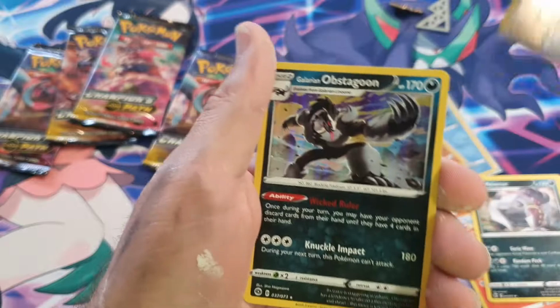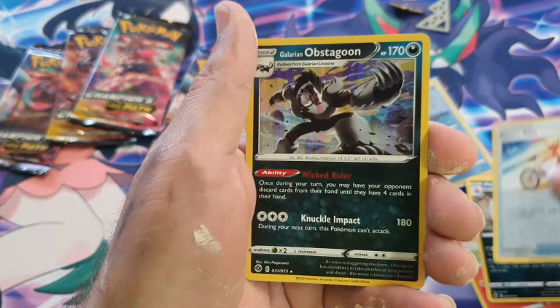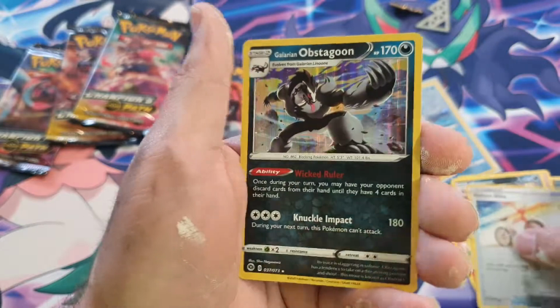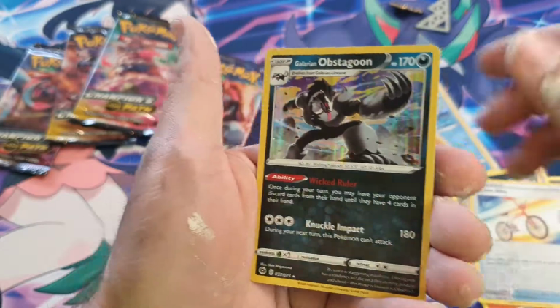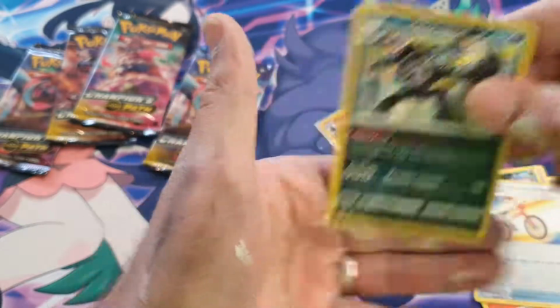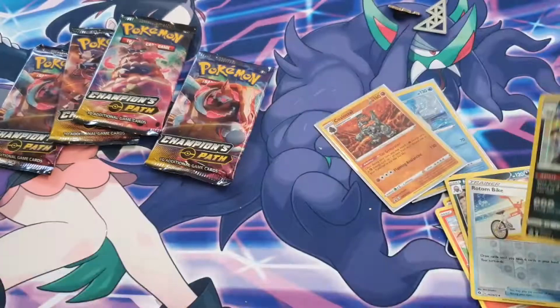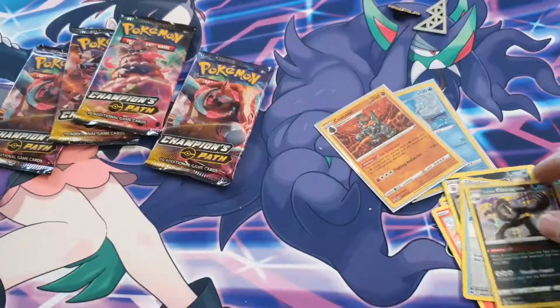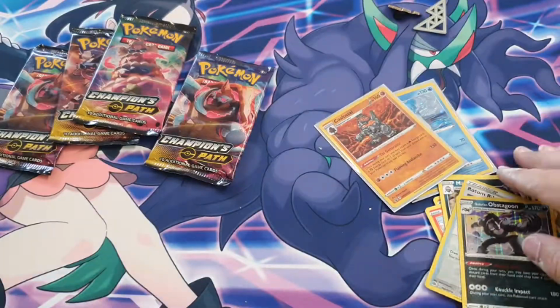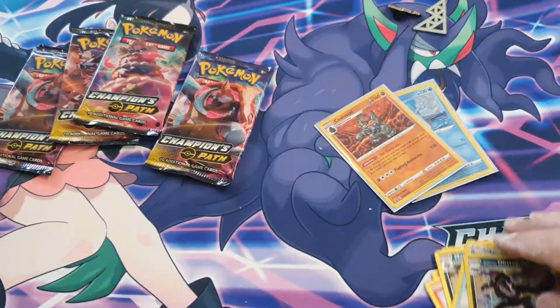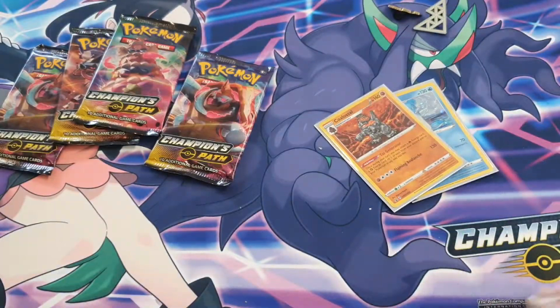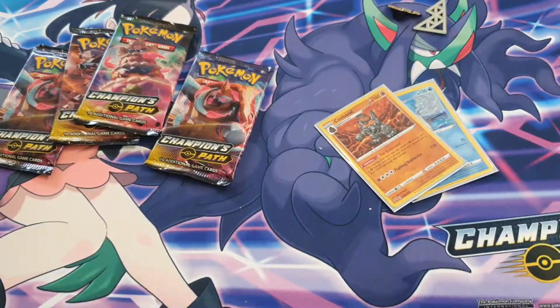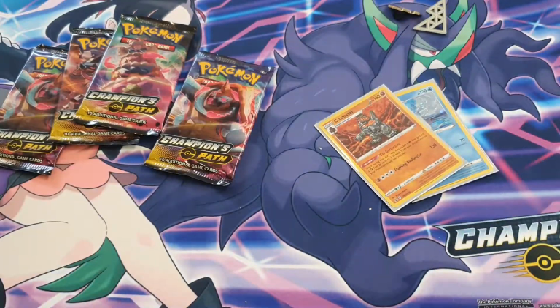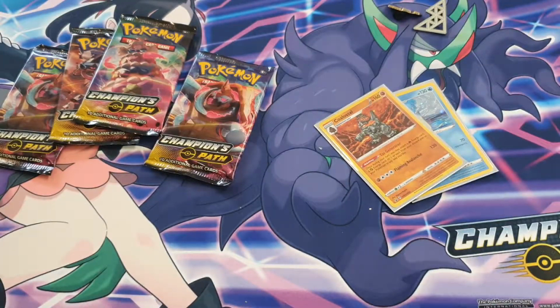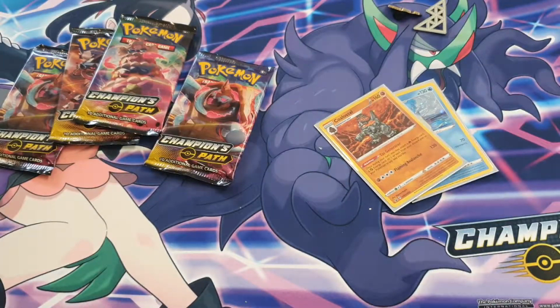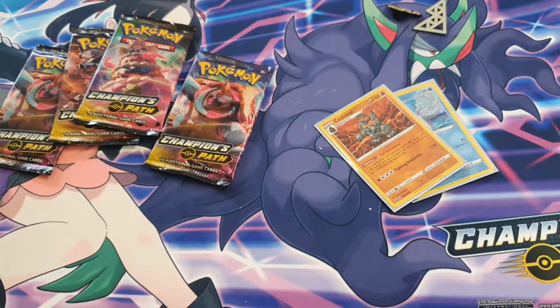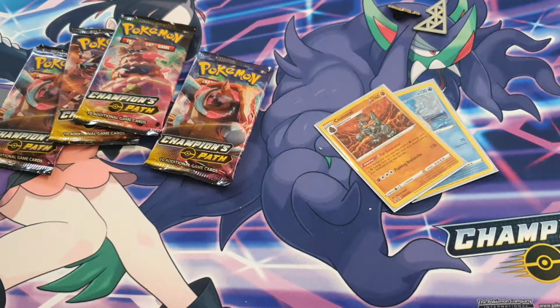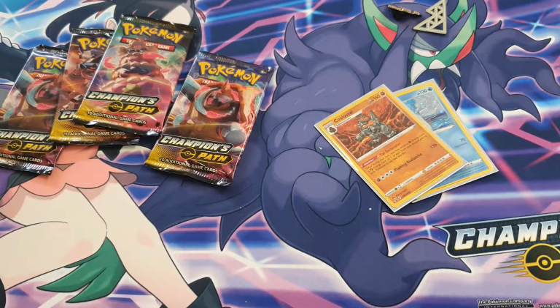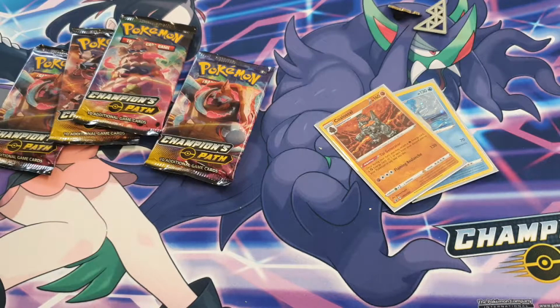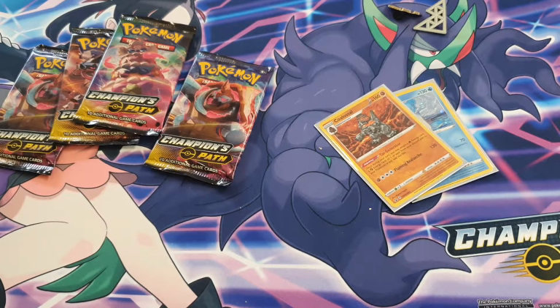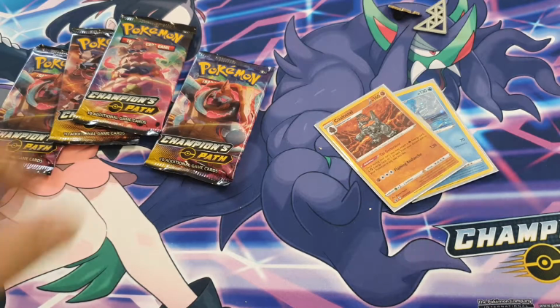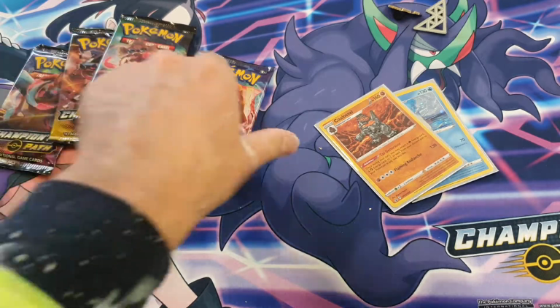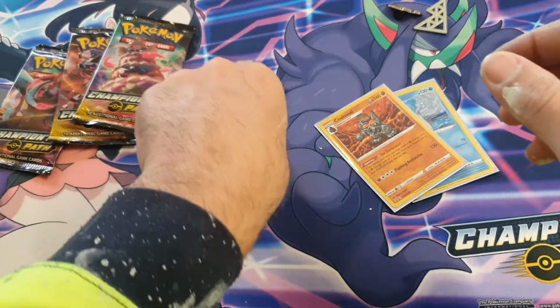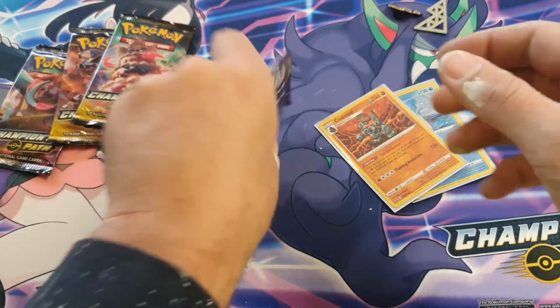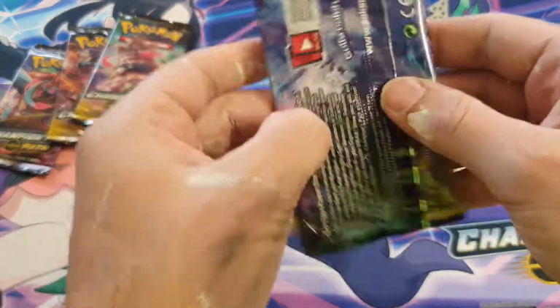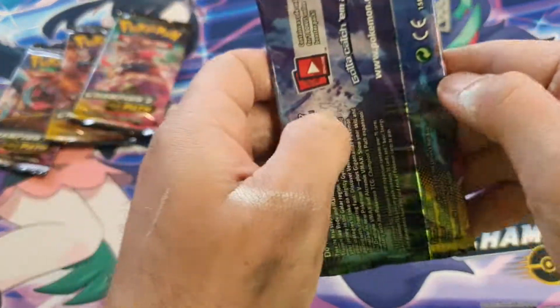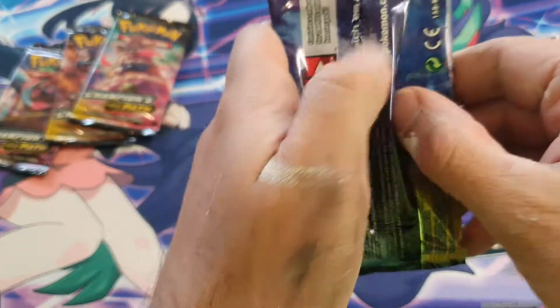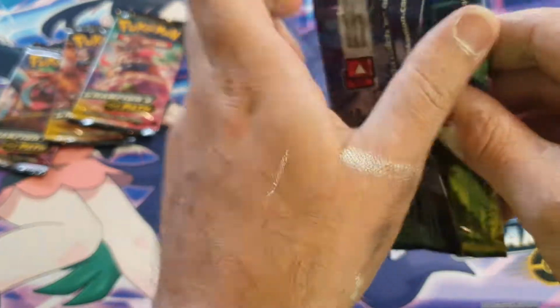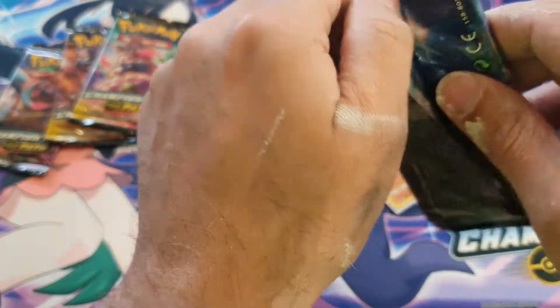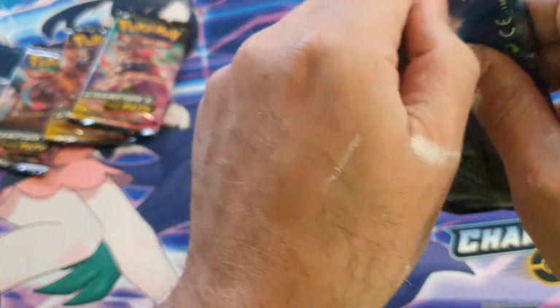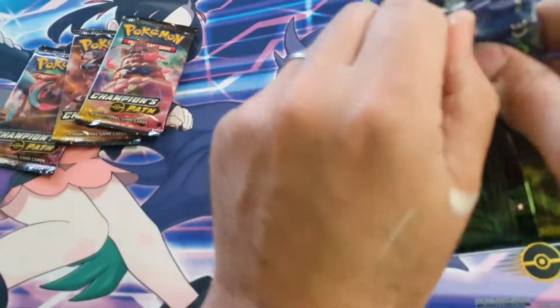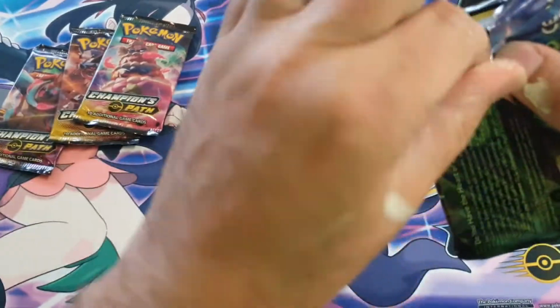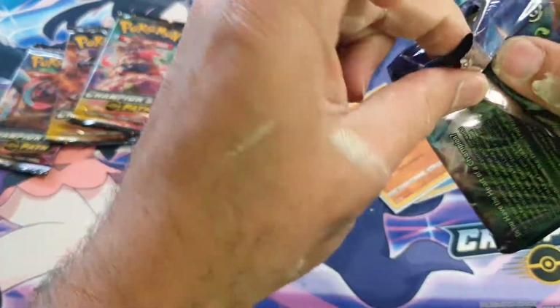All the packs falling apart — 500 subs, Galarian Obstagoon. Hopefully we can get at least one hit out of here.